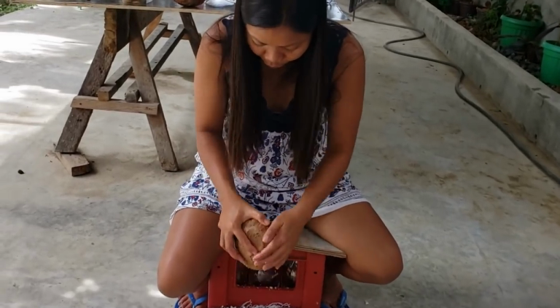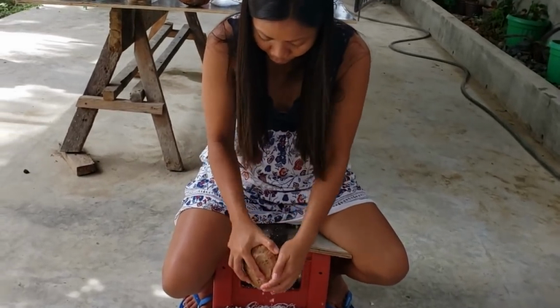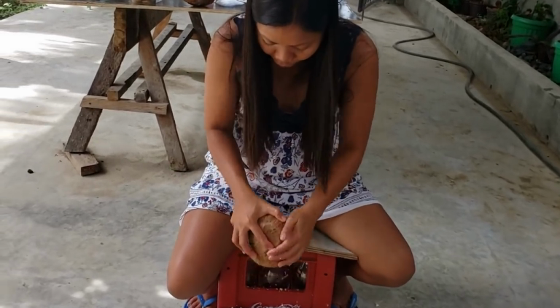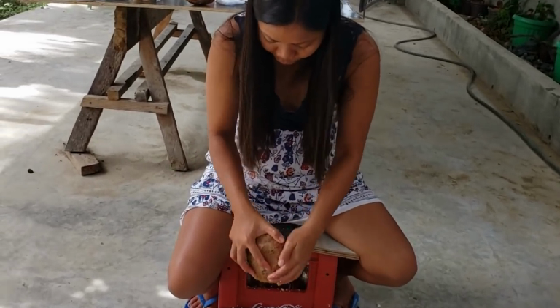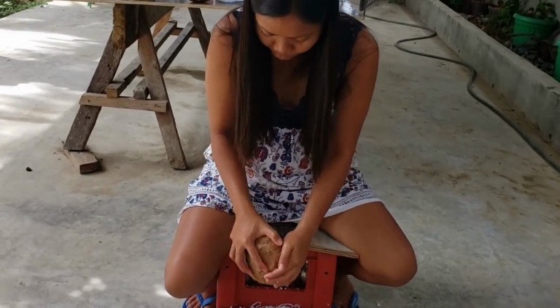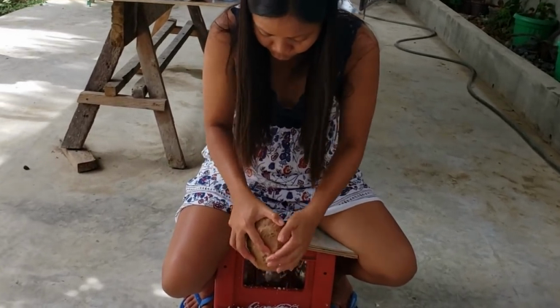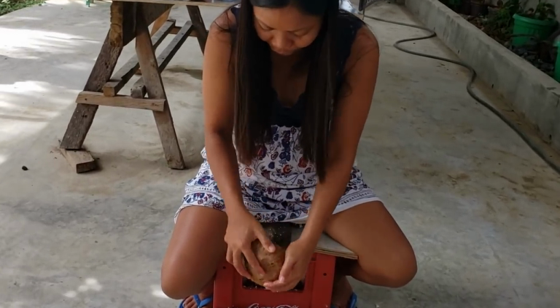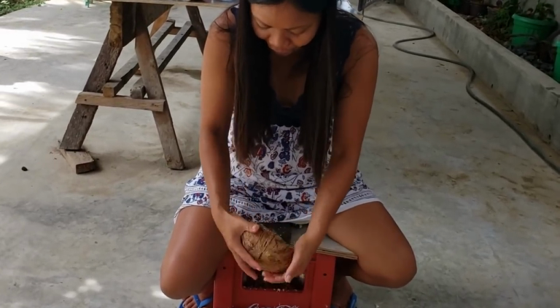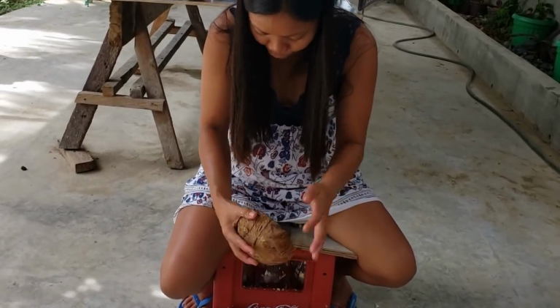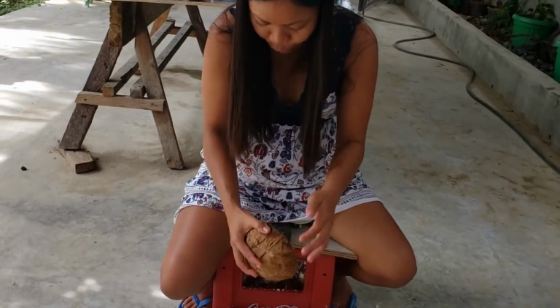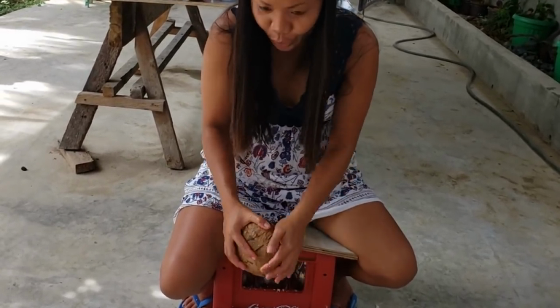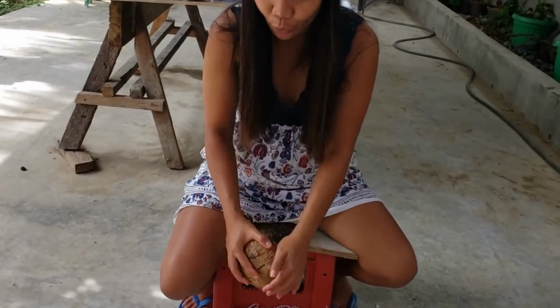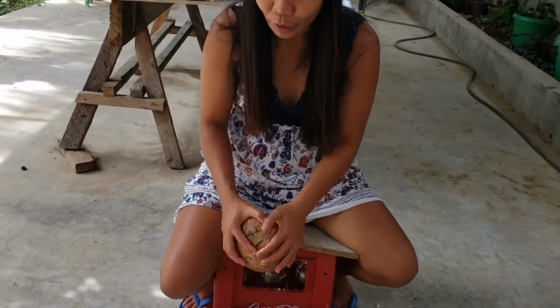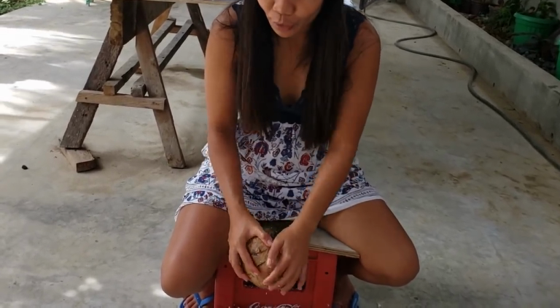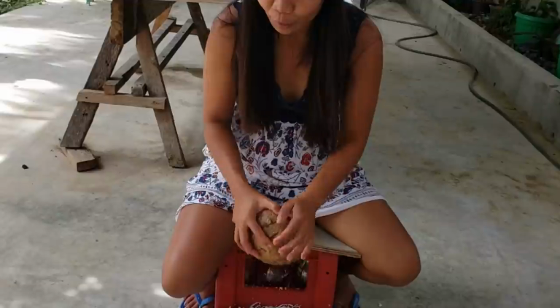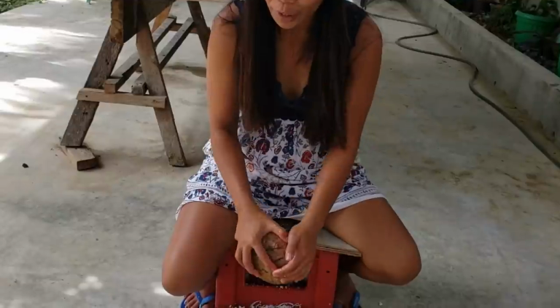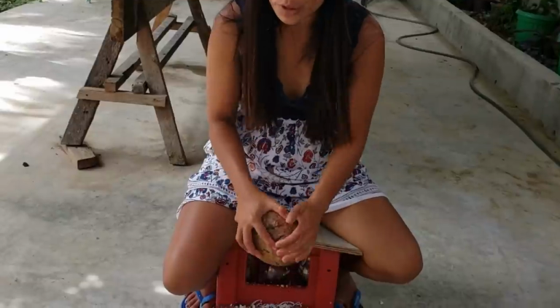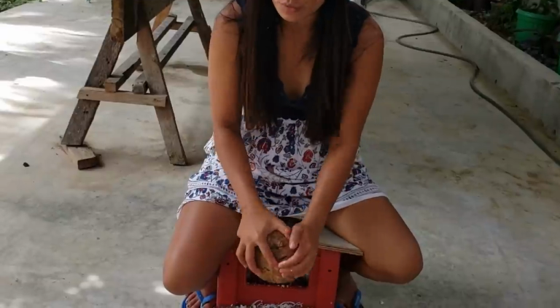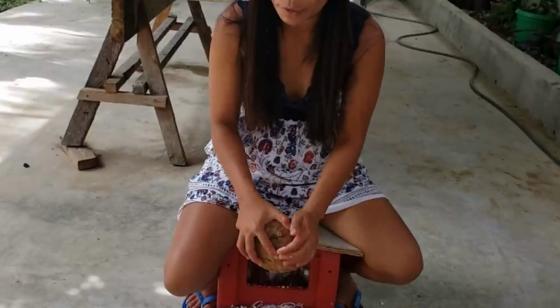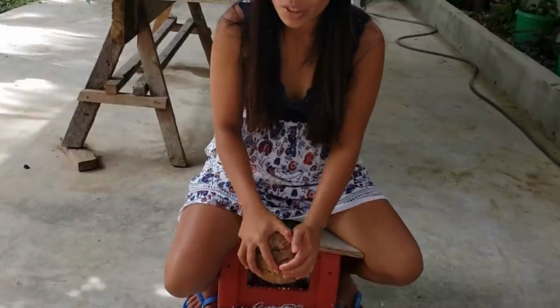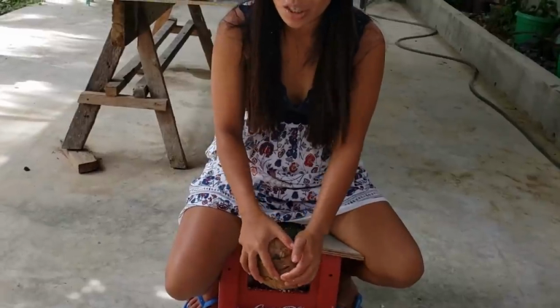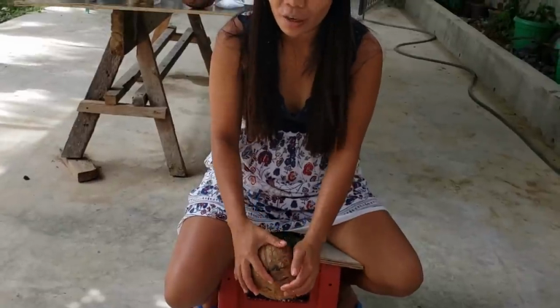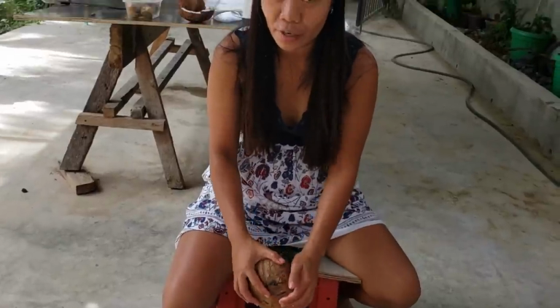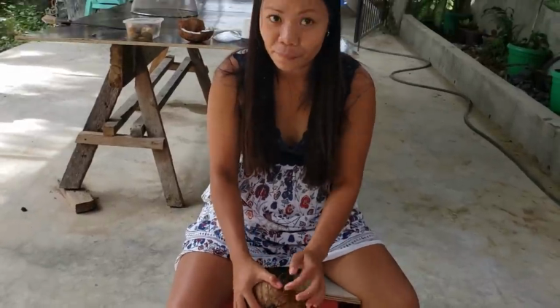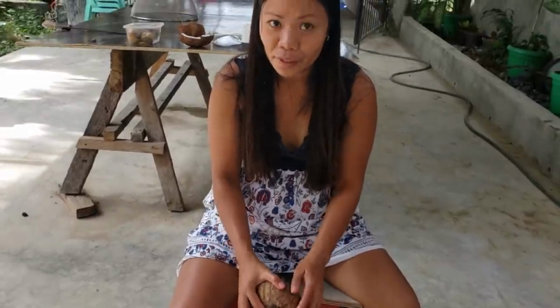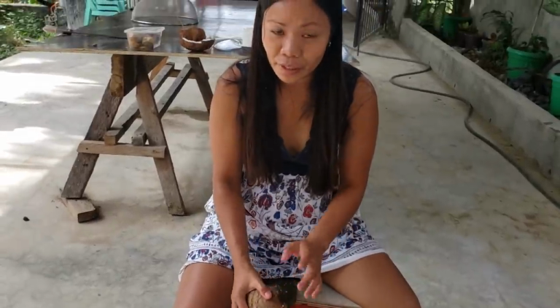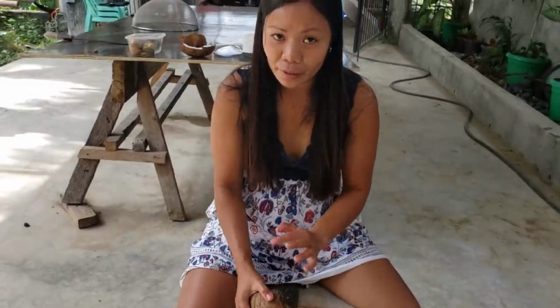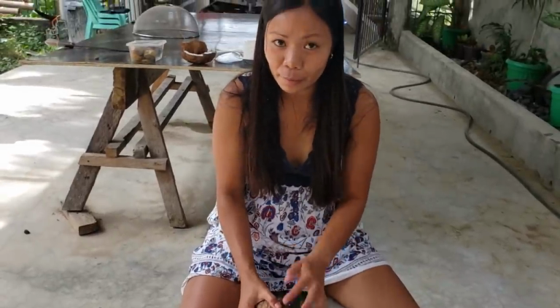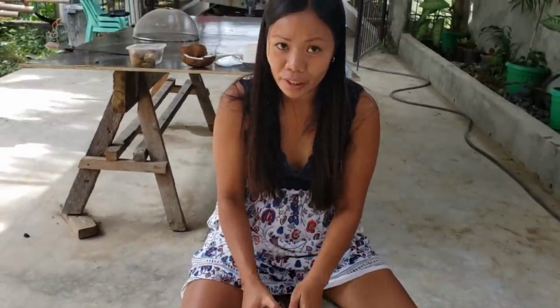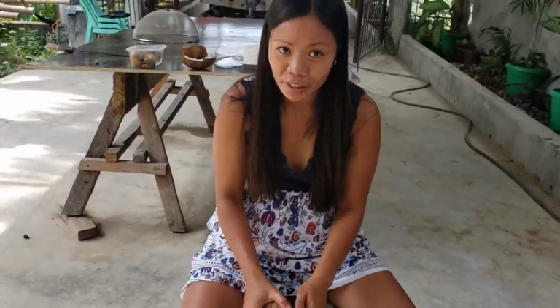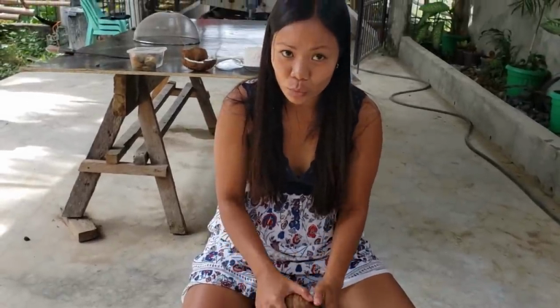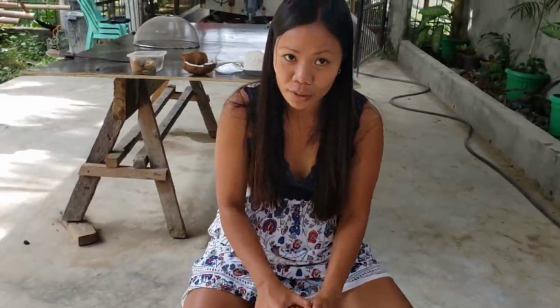So the reason I was doing this coconut is because I'm going to use this one for my chicken curry. I need the milk from this one.